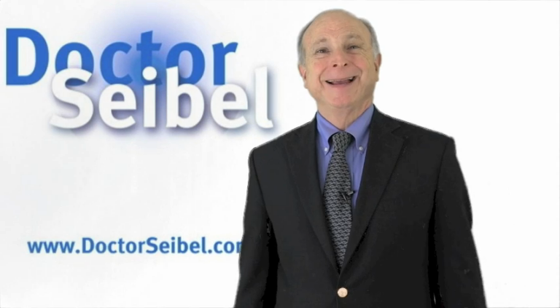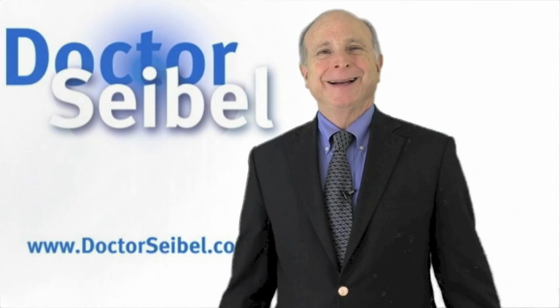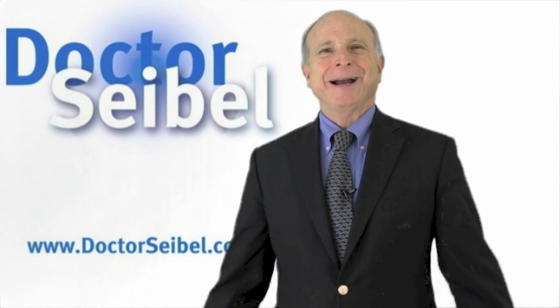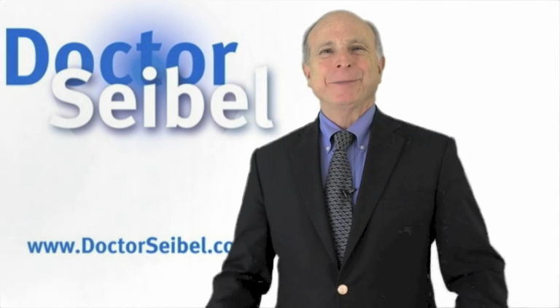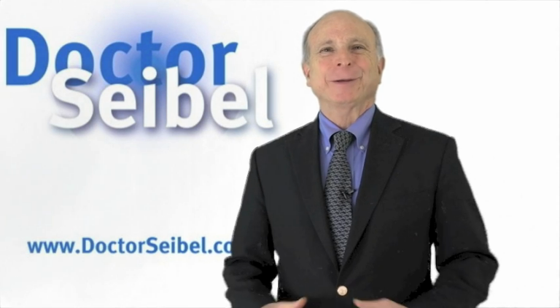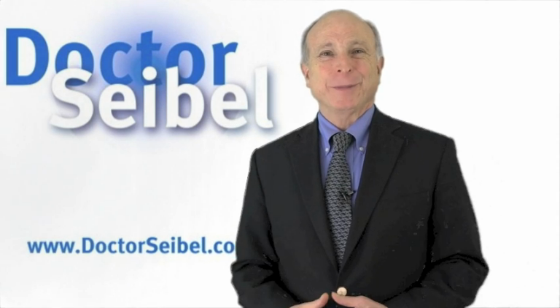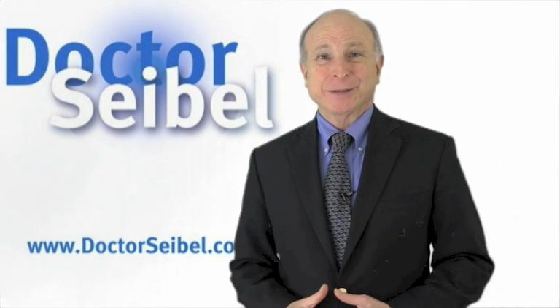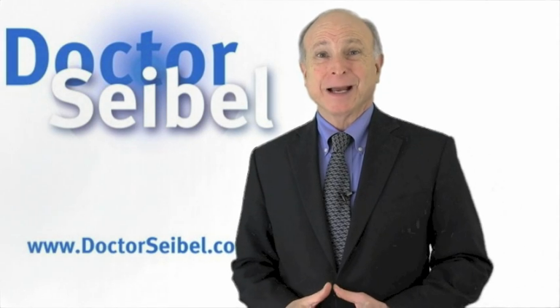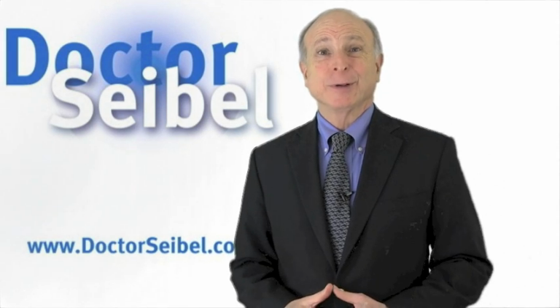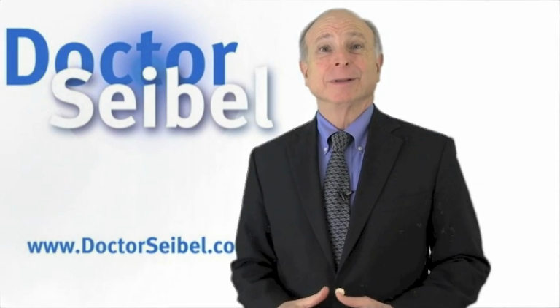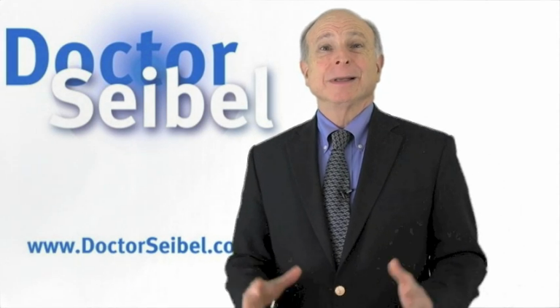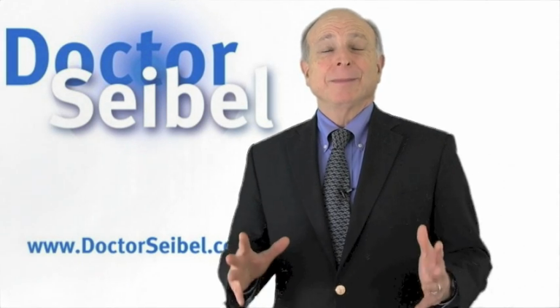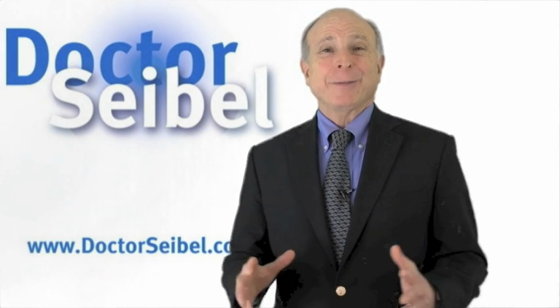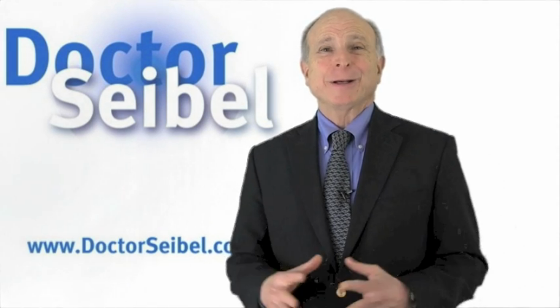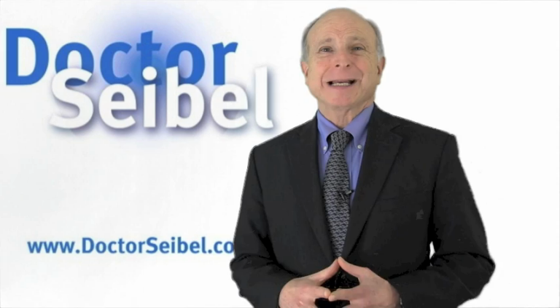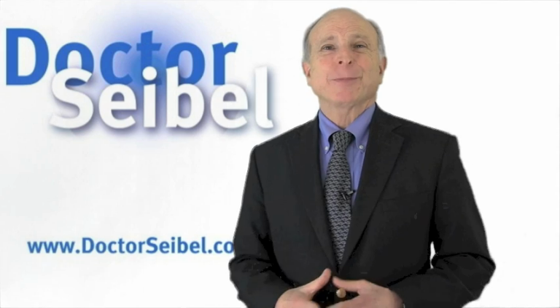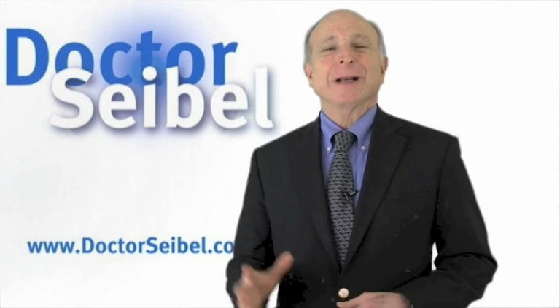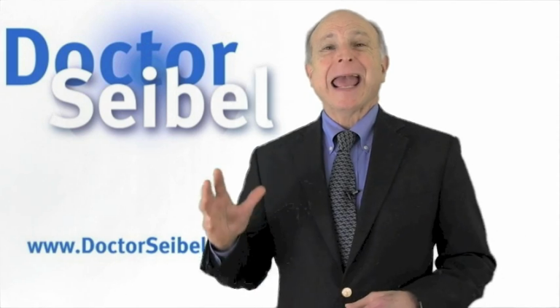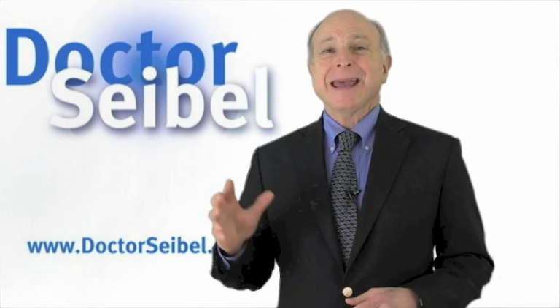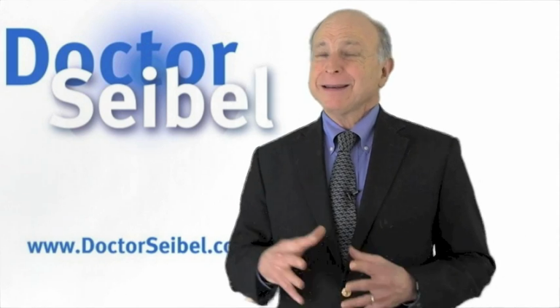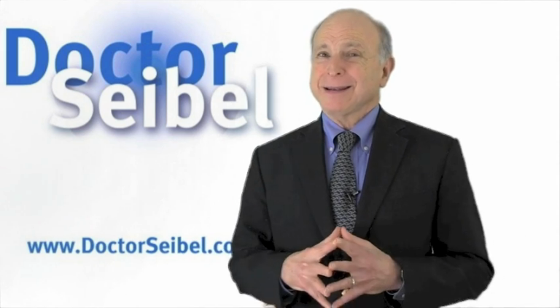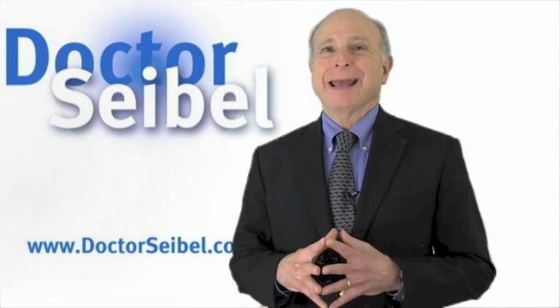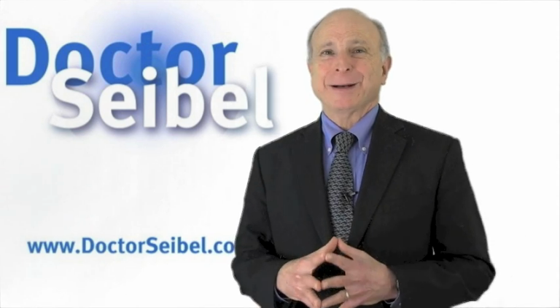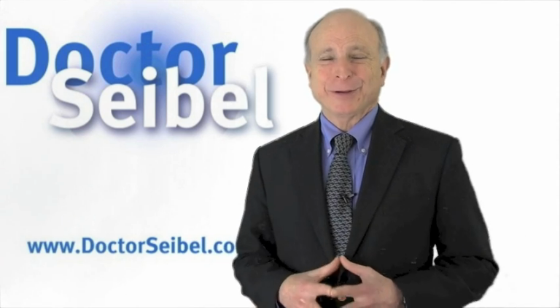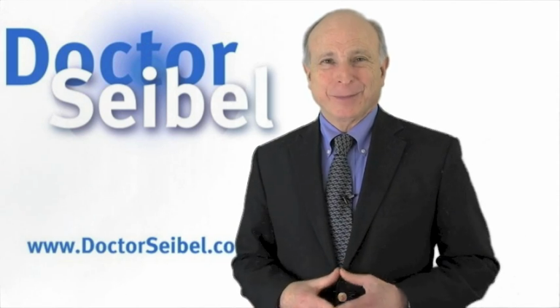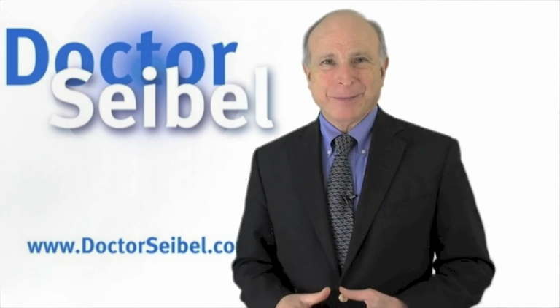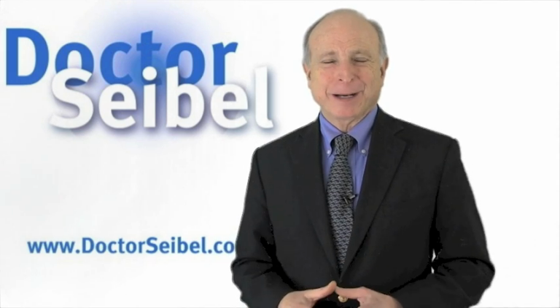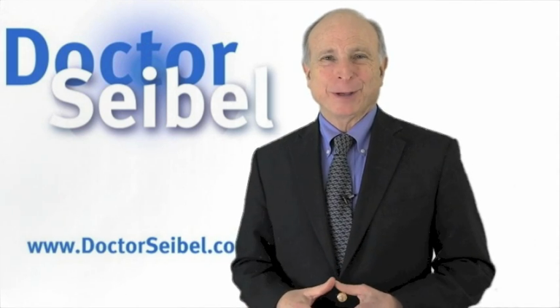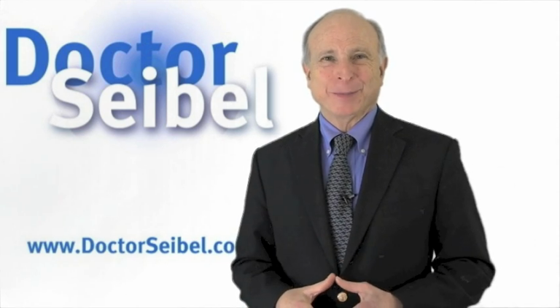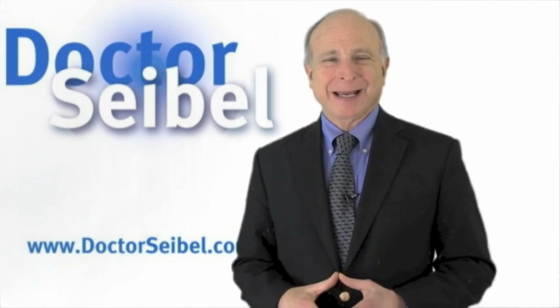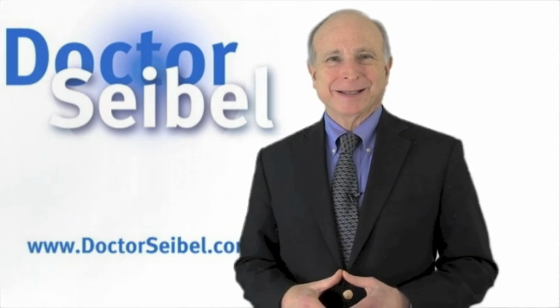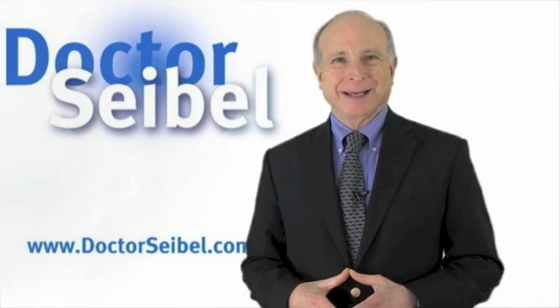Hi, I'm Dr. Meish Seibel, menopause expert and editor of My Menopause Magazine.